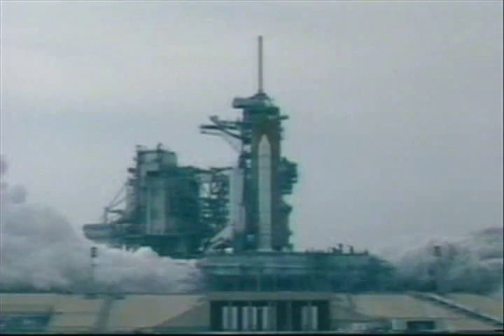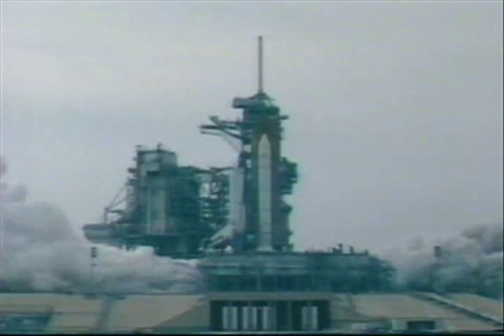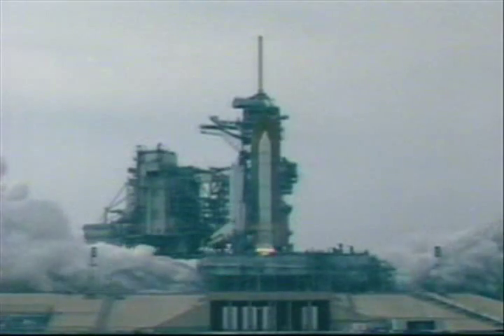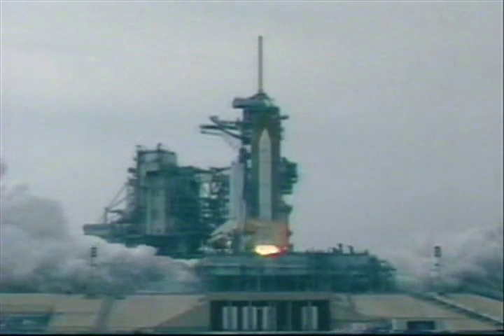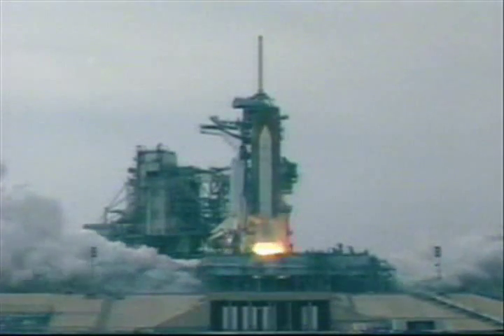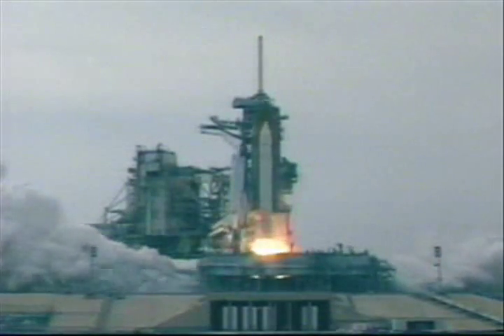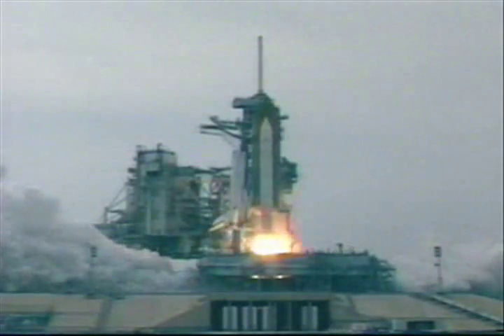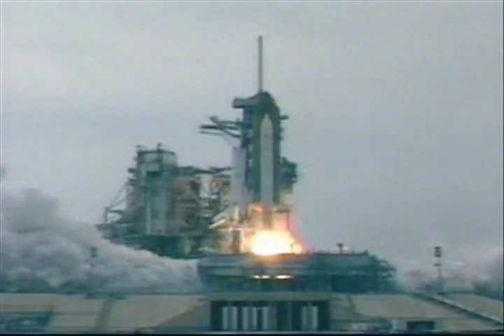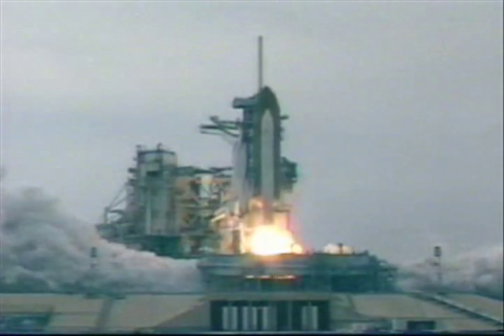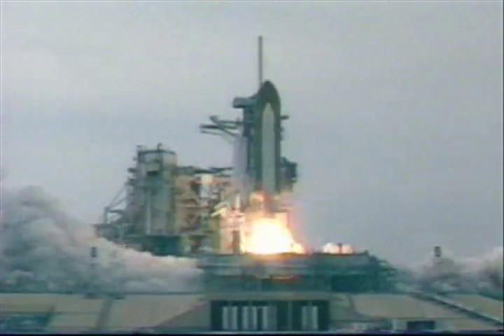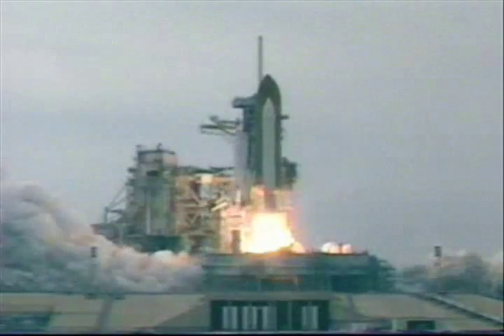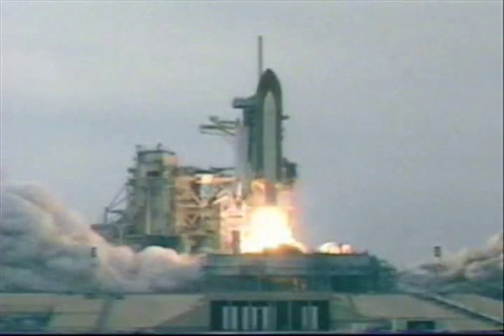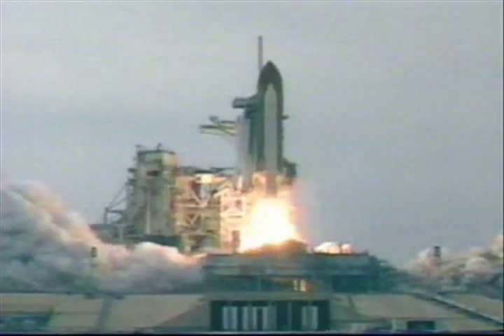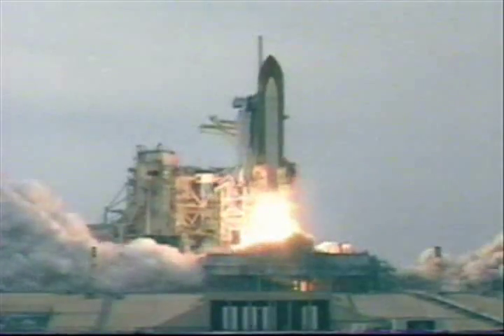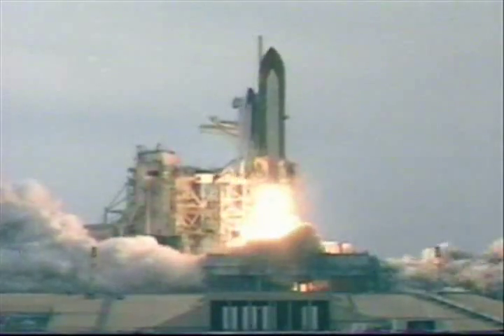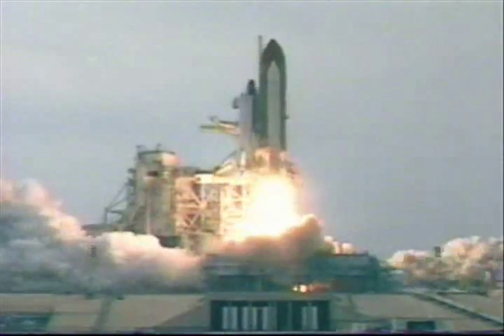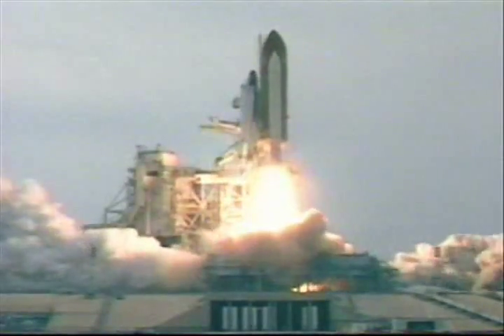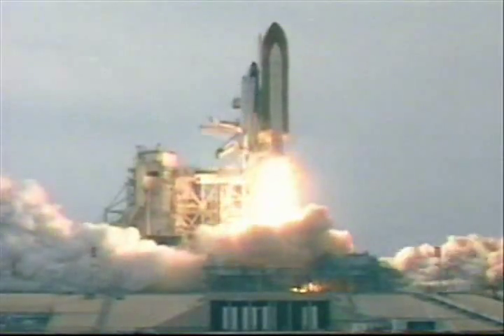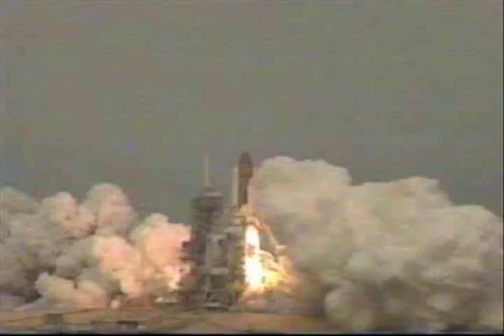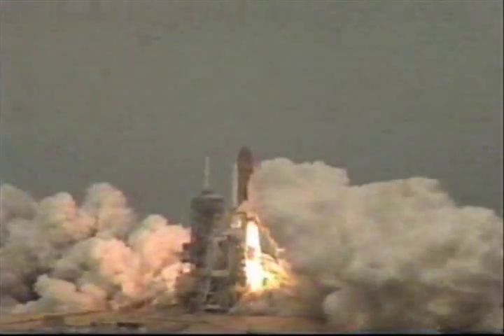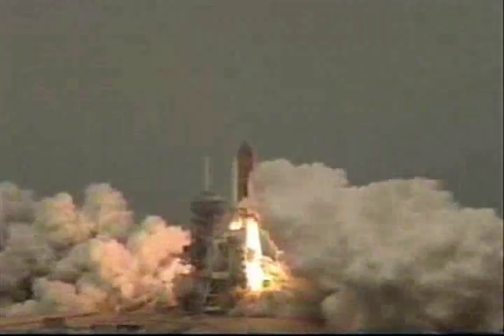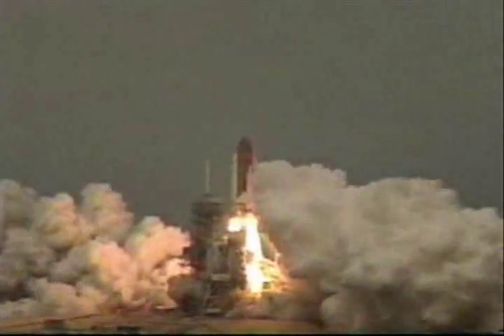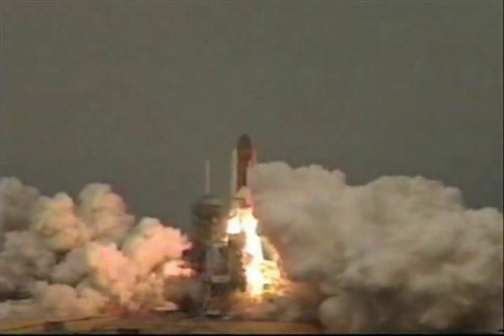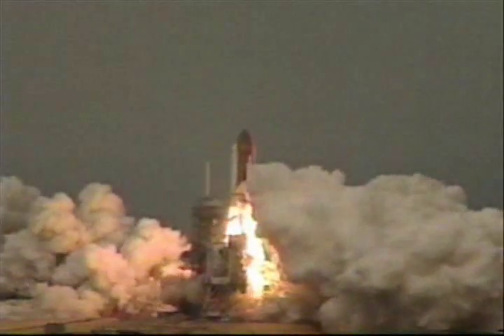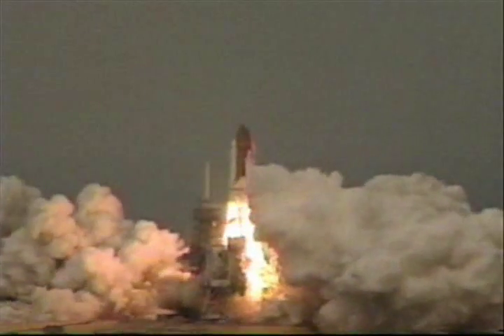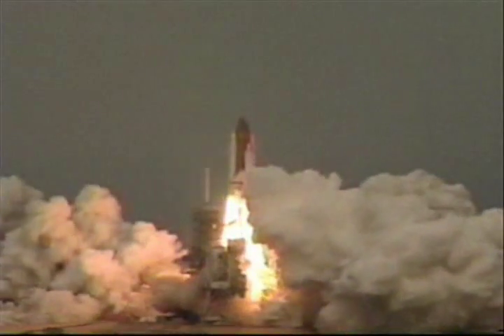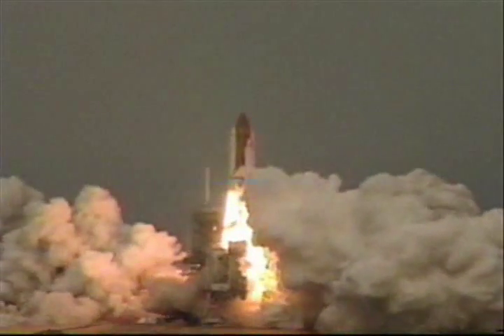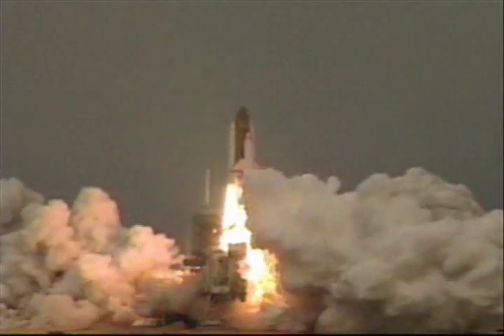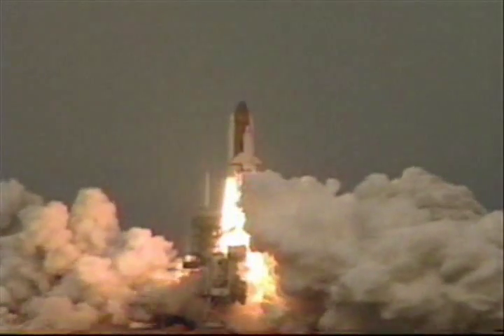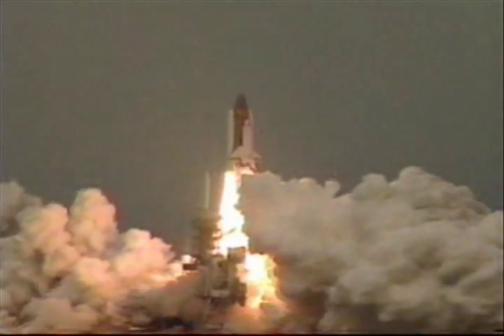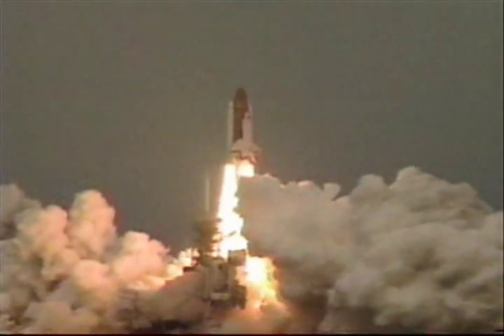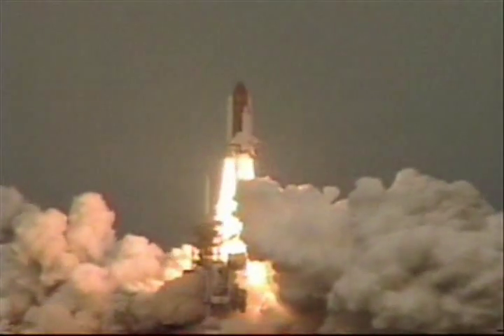And we have liftoff of the space shuttle Columbia, continuing space research through Tether satellite technology.